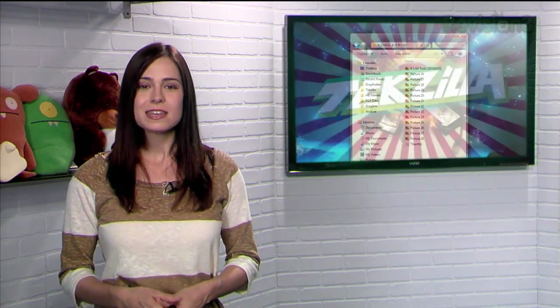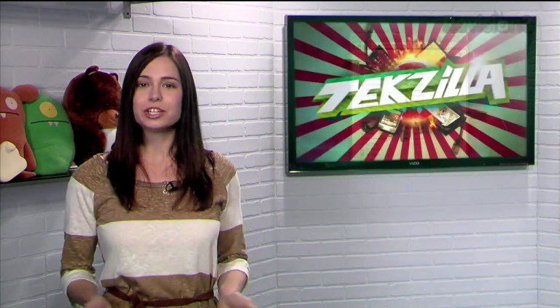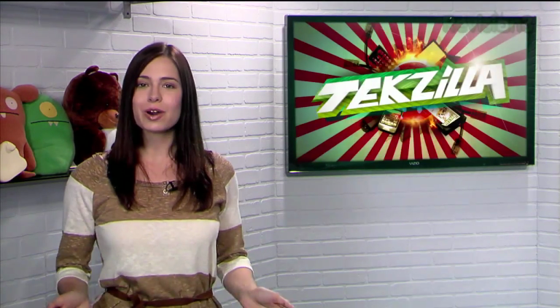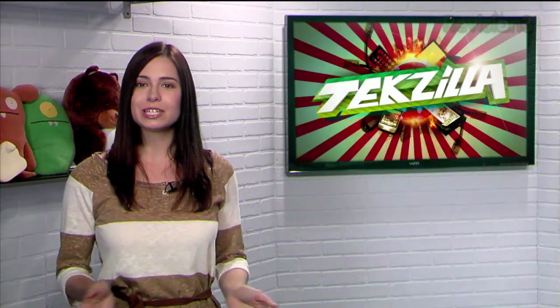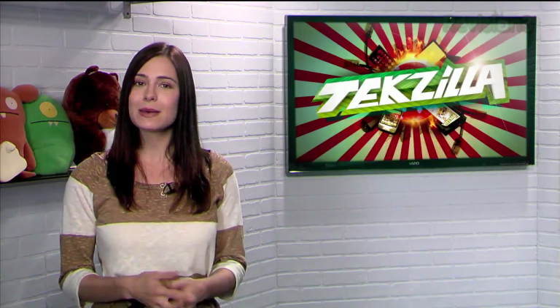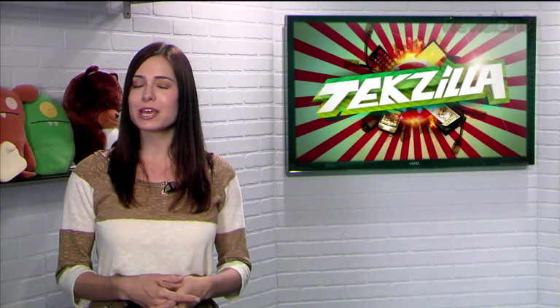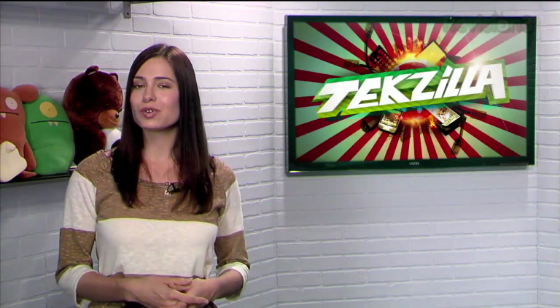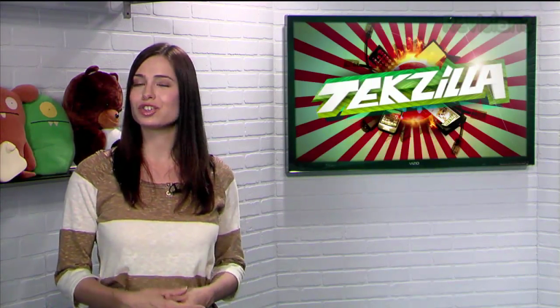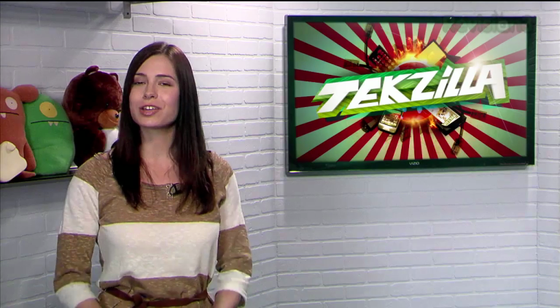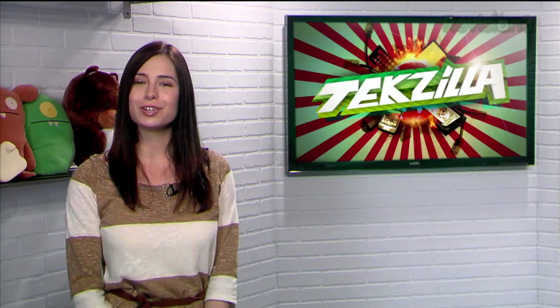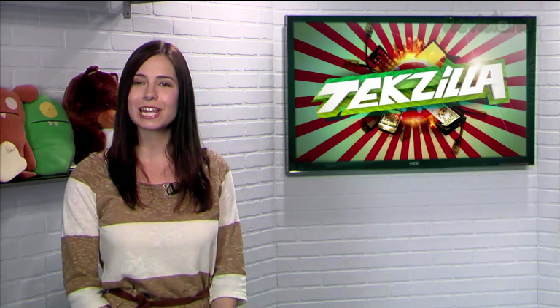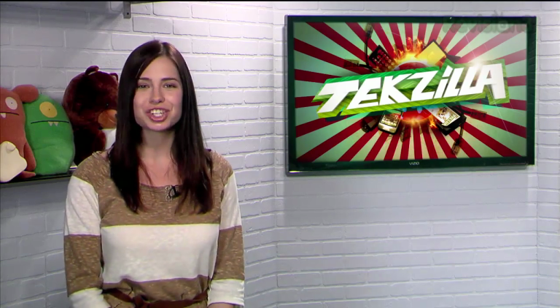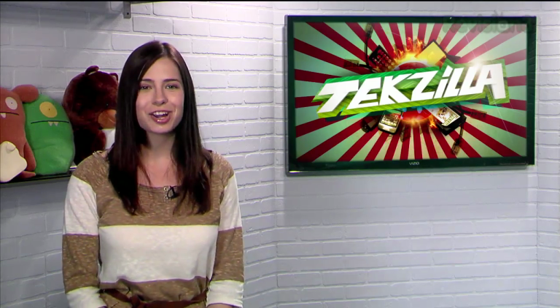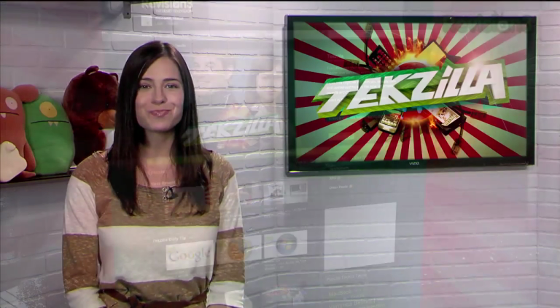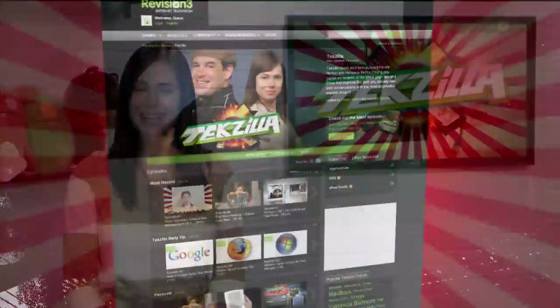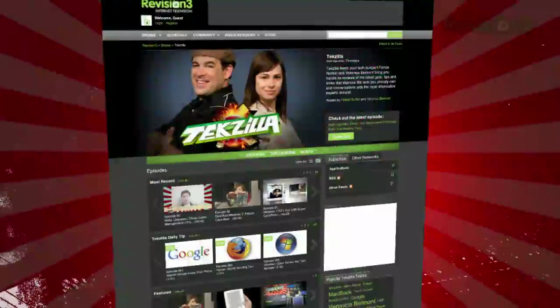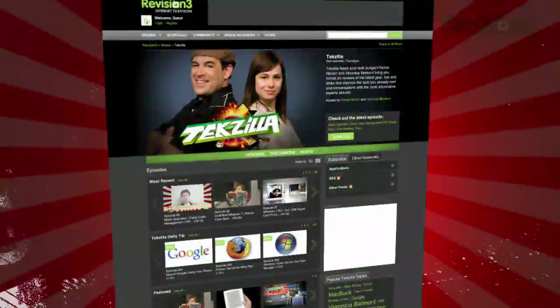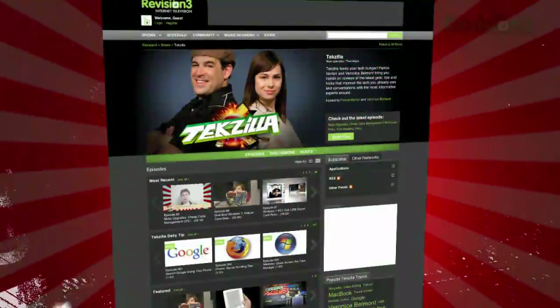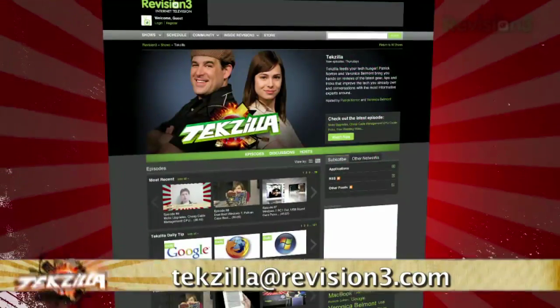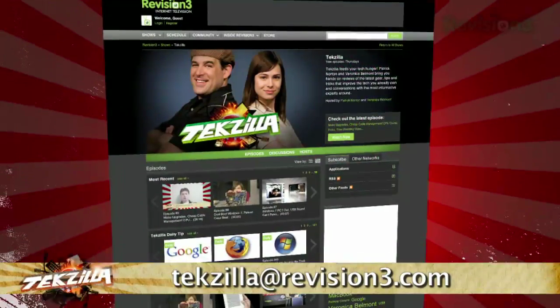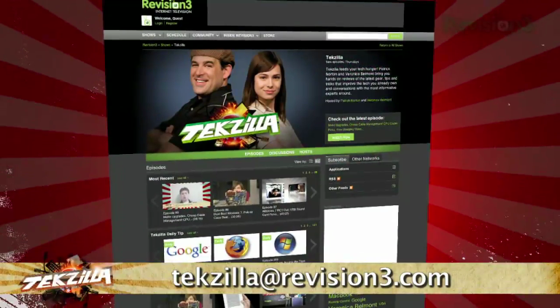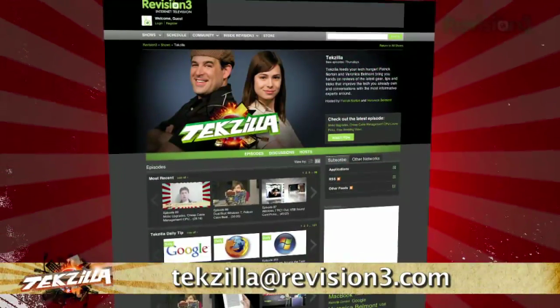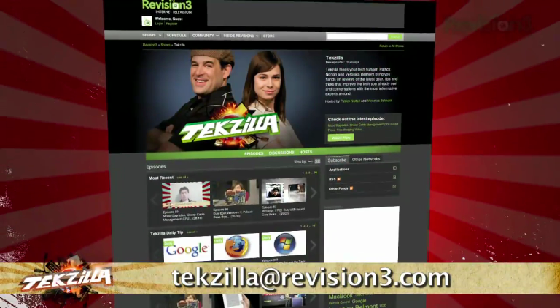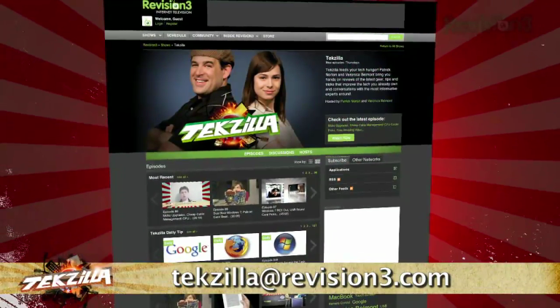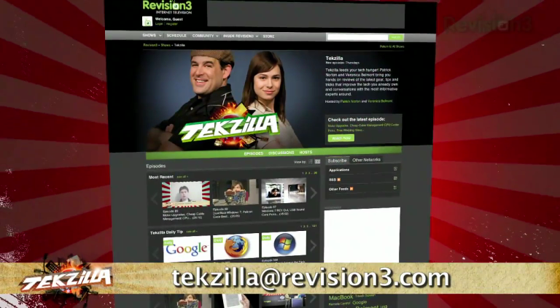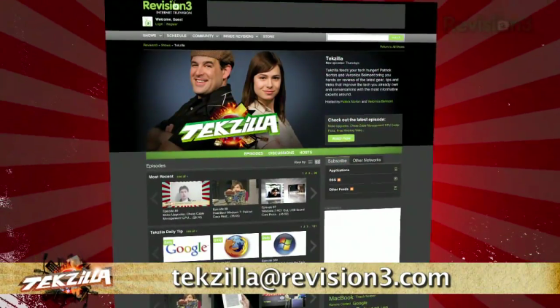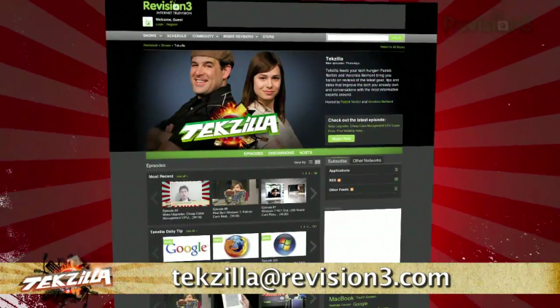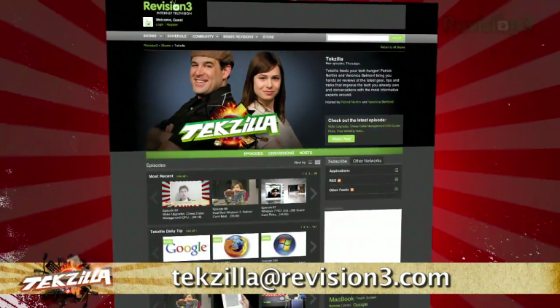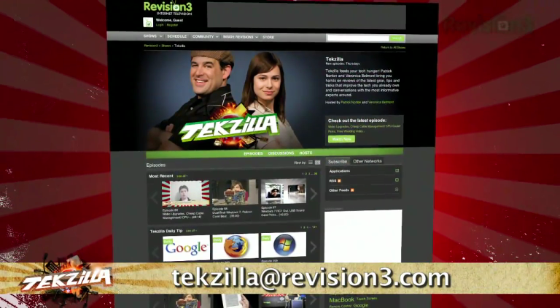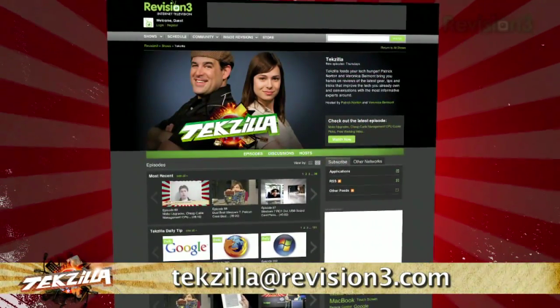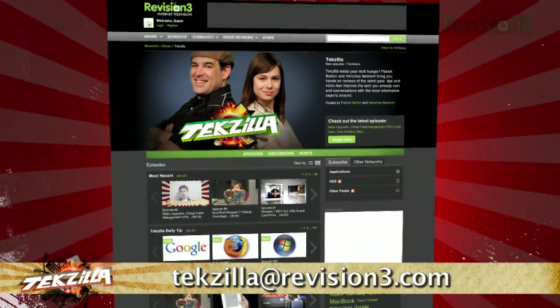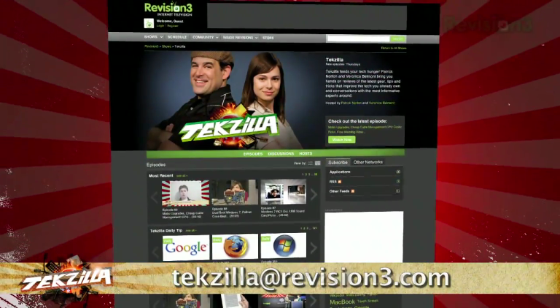Do you have a tip, hint, or trick that you'd like to share? Let us know. Email us at techzilla@revision3.com.